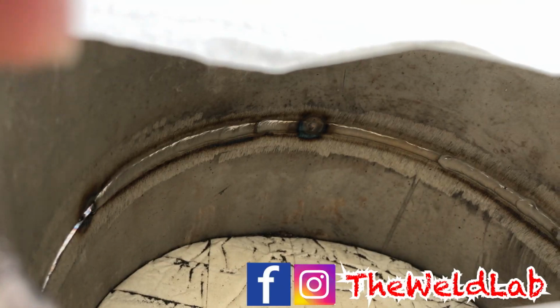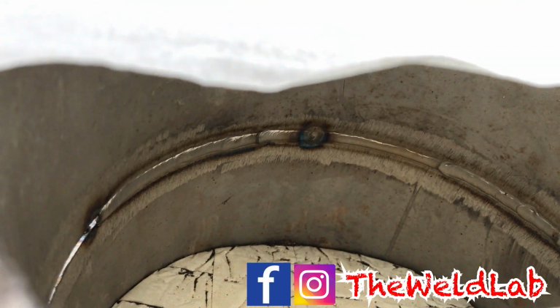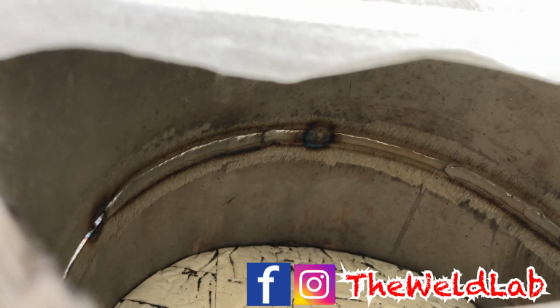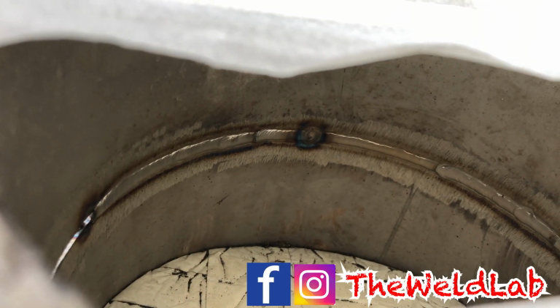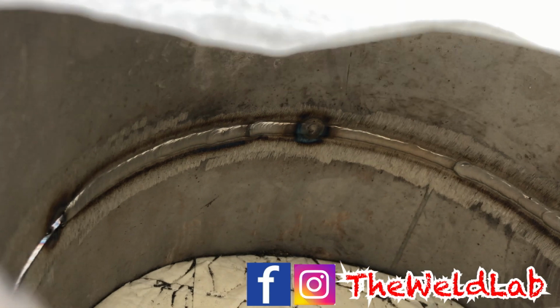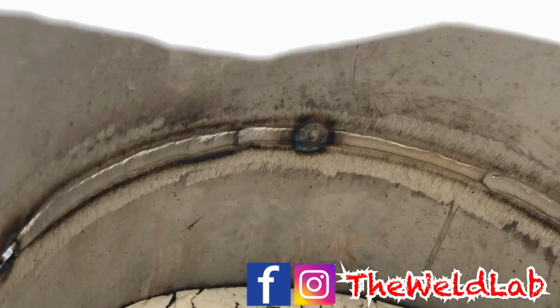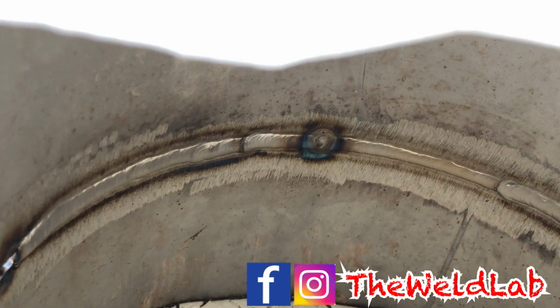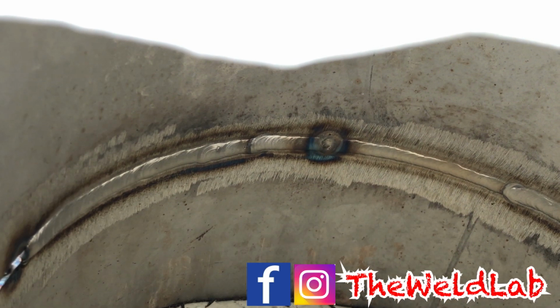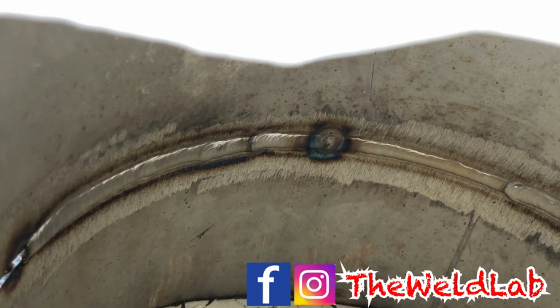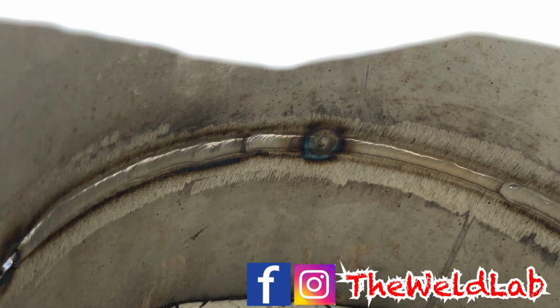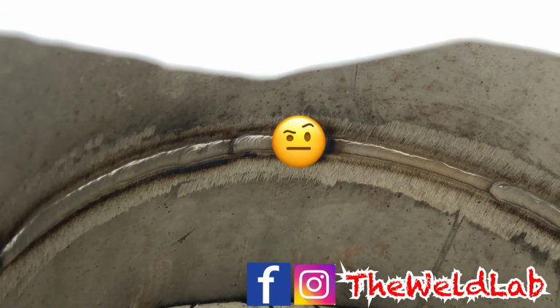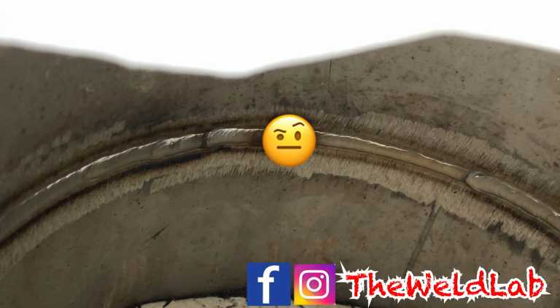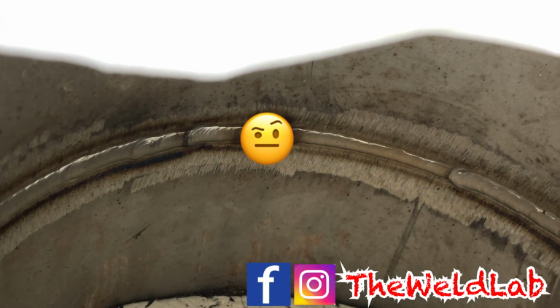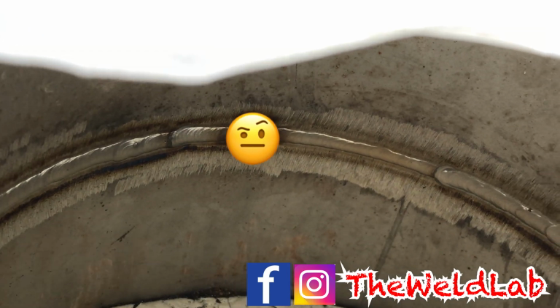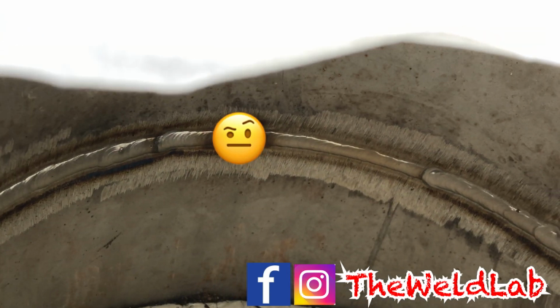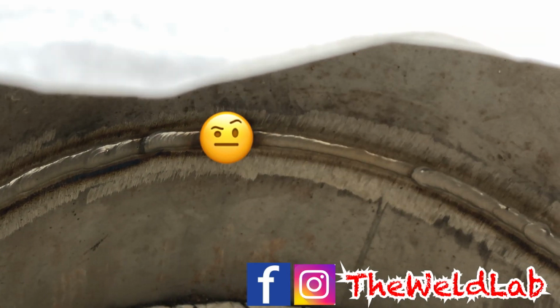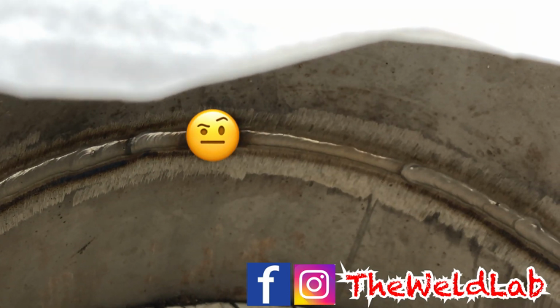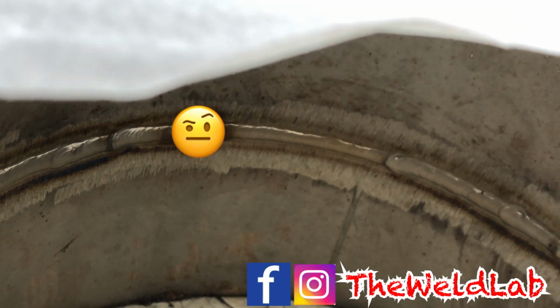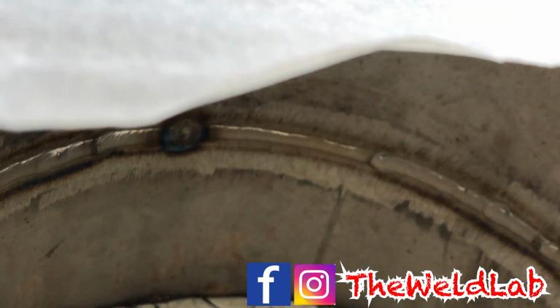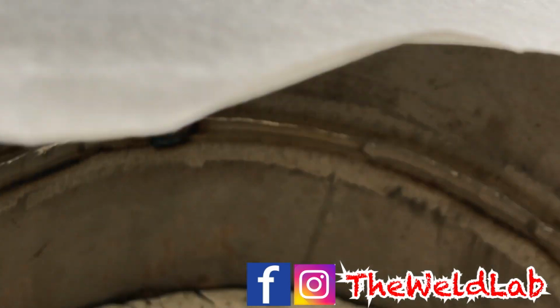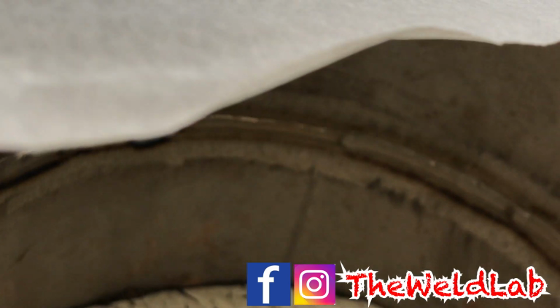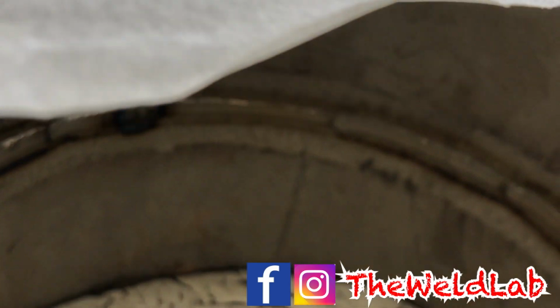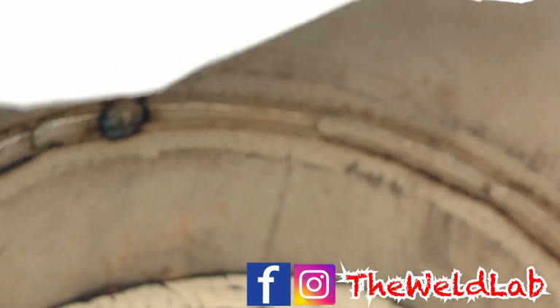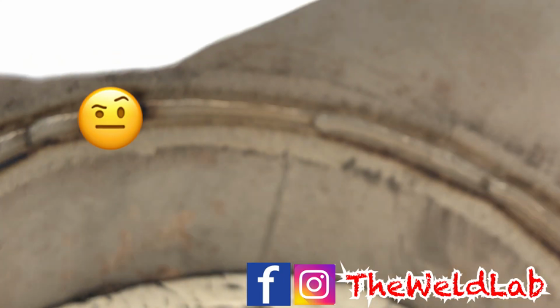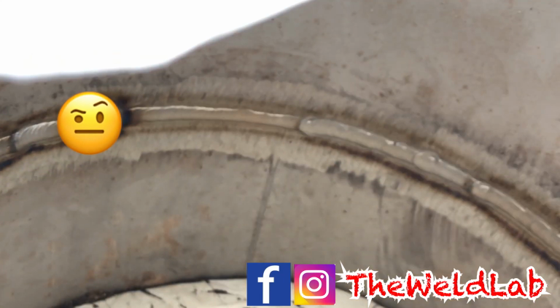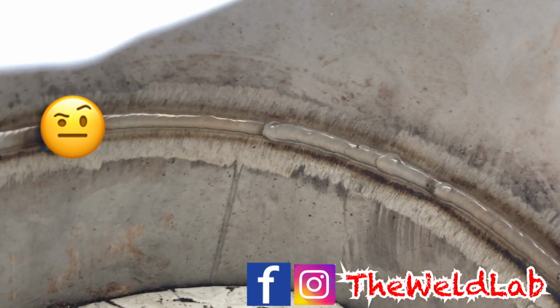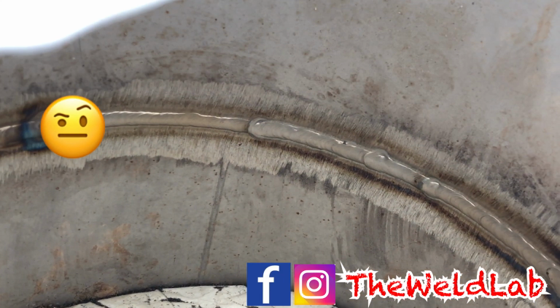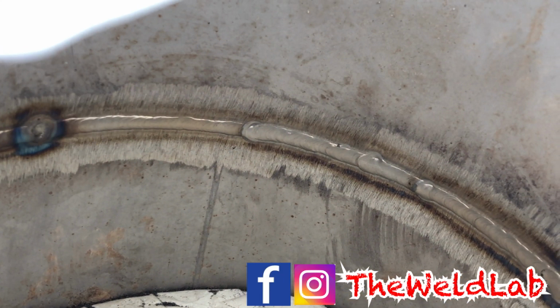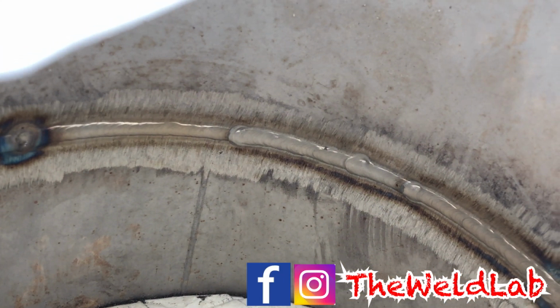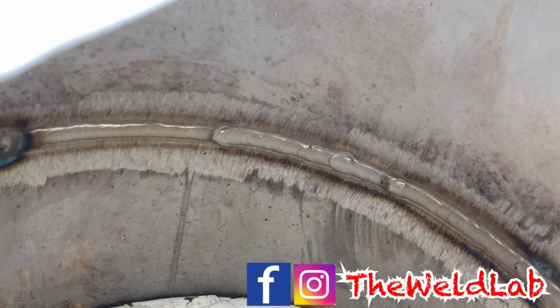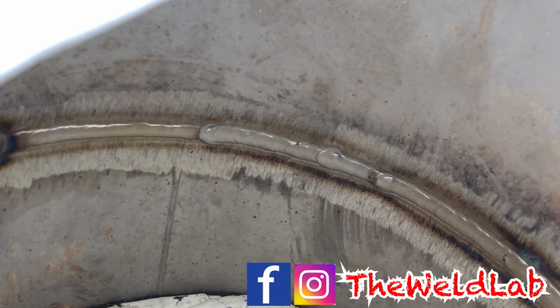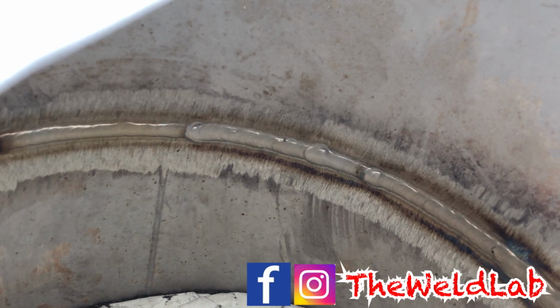As y'all can see right there, somebody stepped on my argon, which gave me porosity. So we're just going to pretend like that doesn't exist.